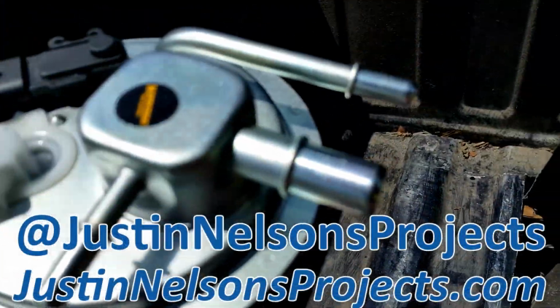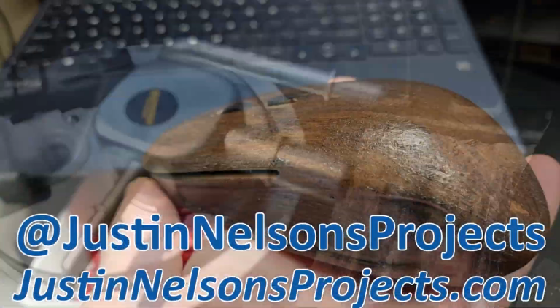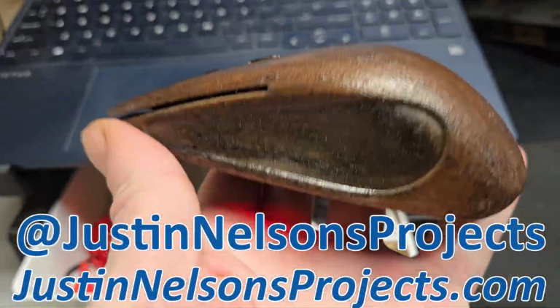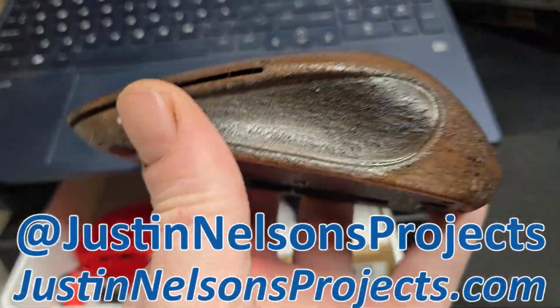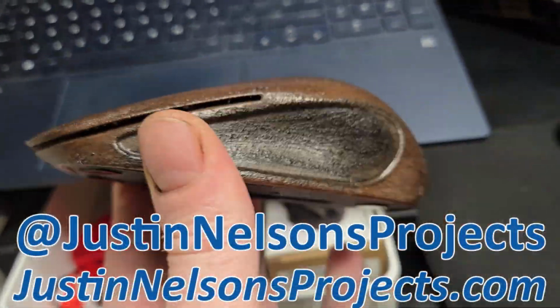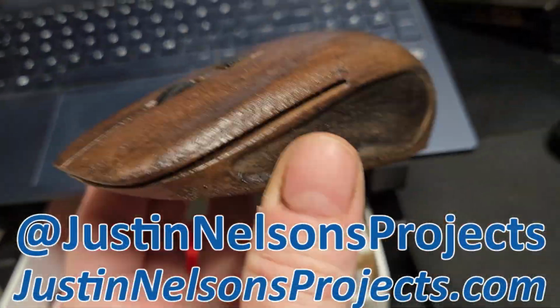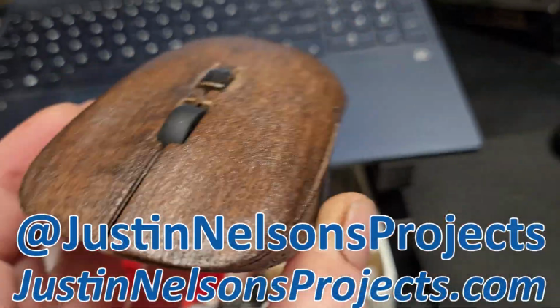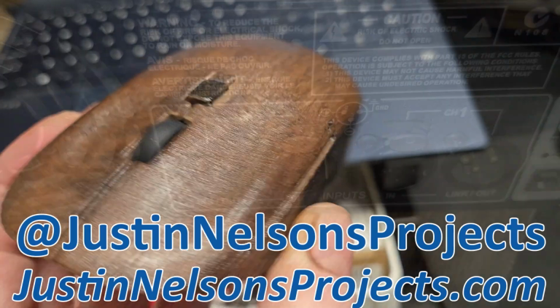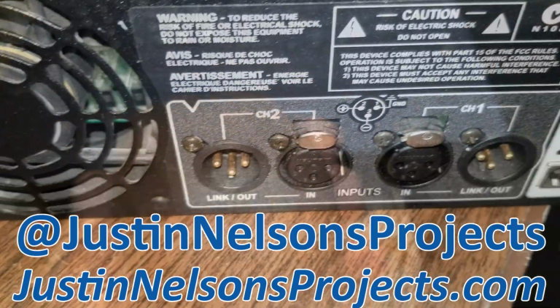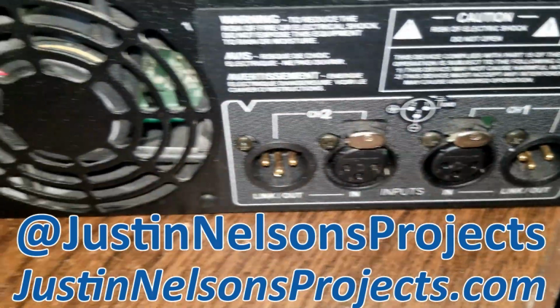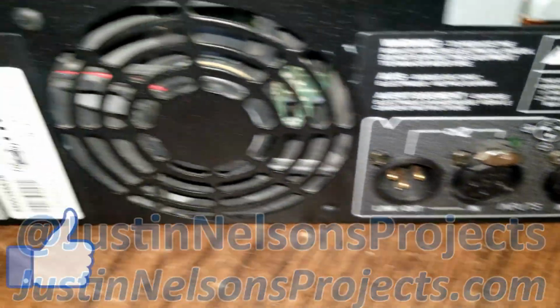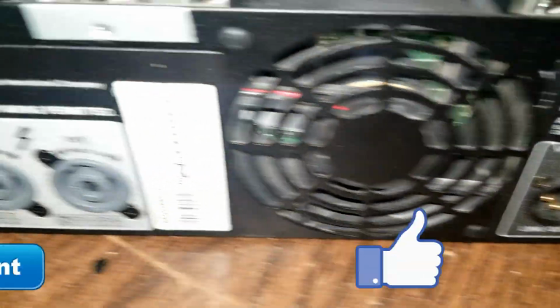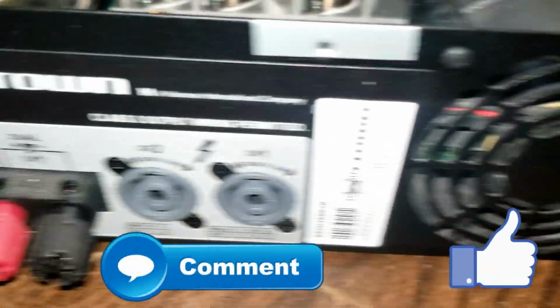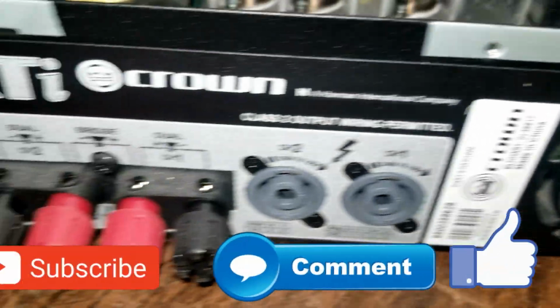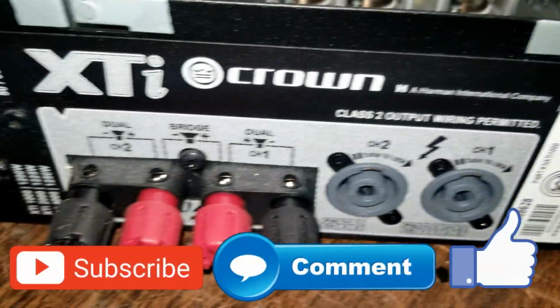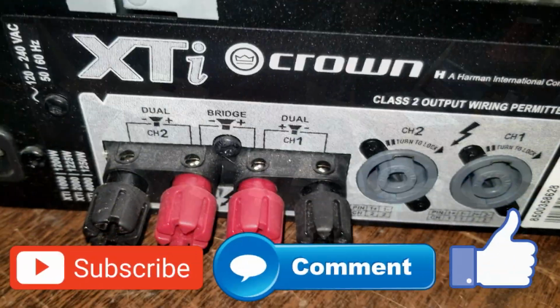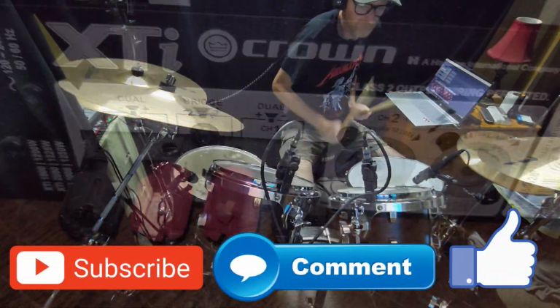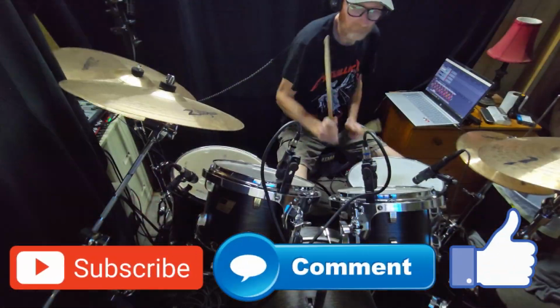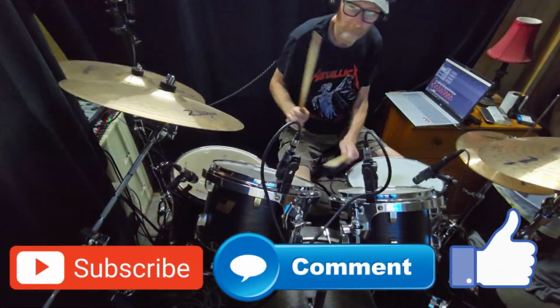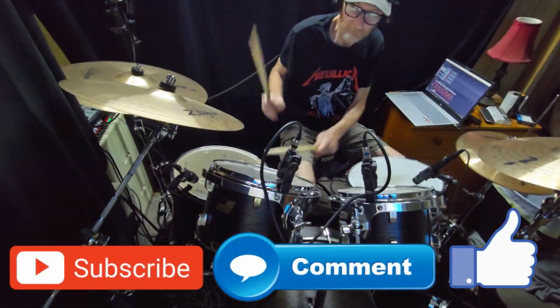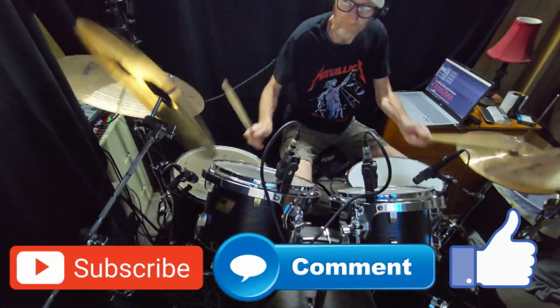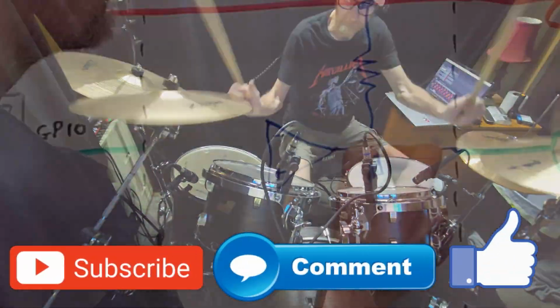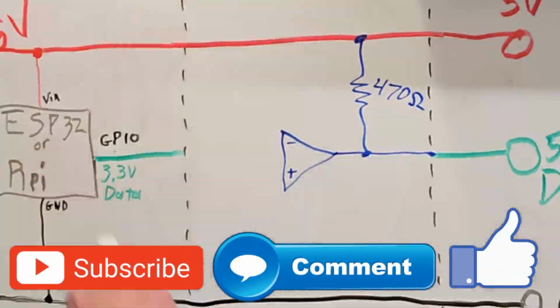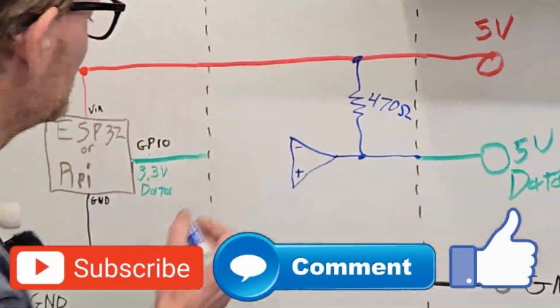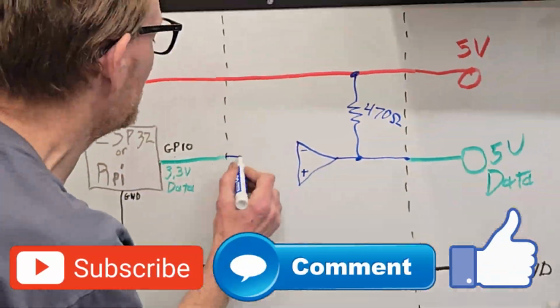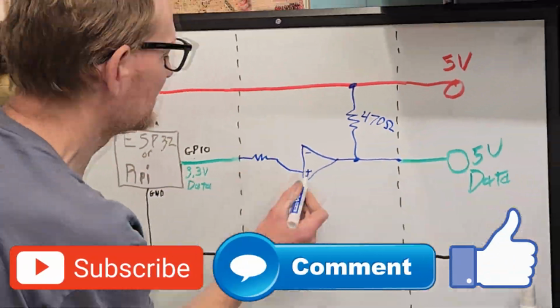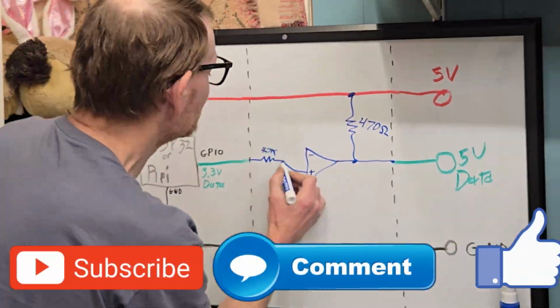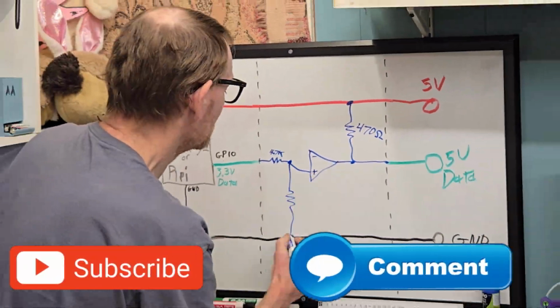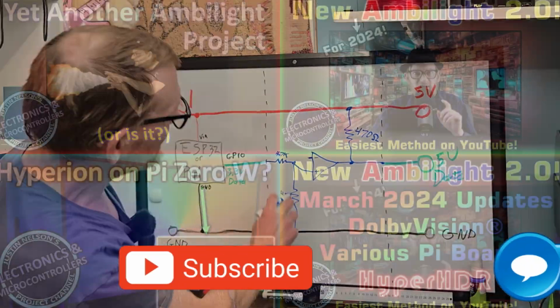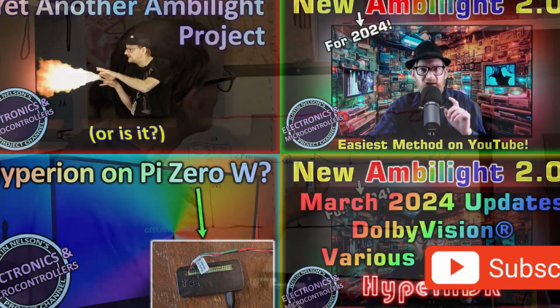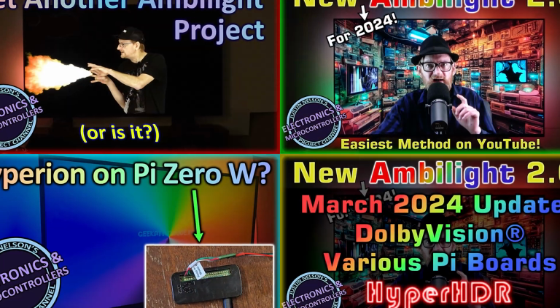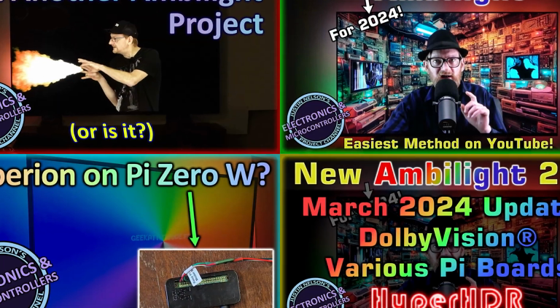Welcome, or welcome back, to Justin Nelson's Projects. If you're new here I cover automotive, 3D printing, electronics — you name it. Subscribe for more fun and now back to the video.